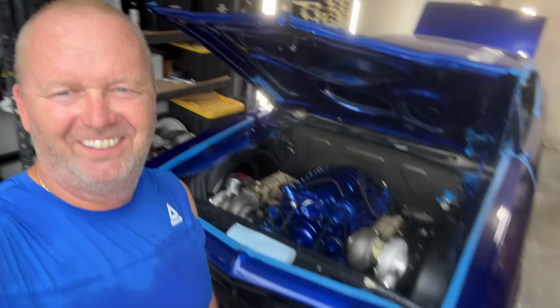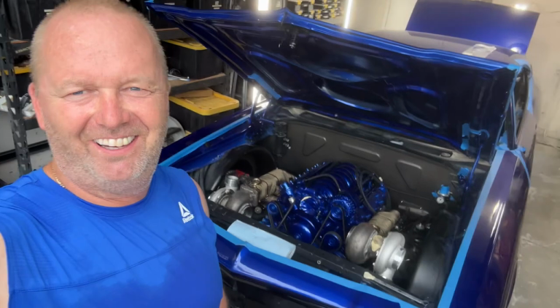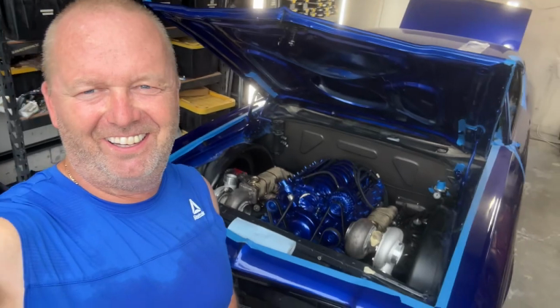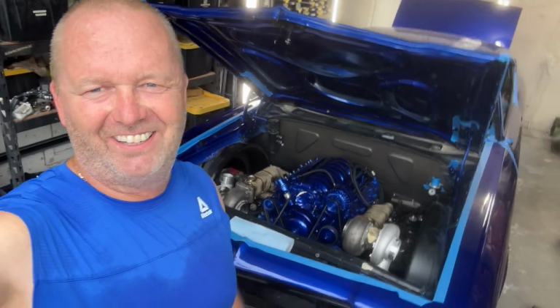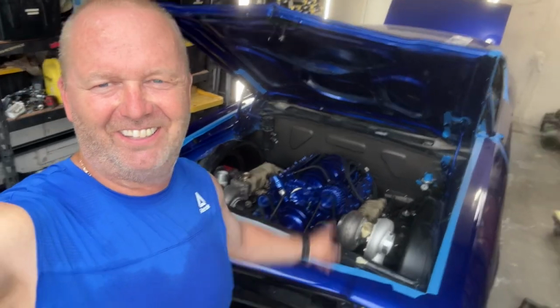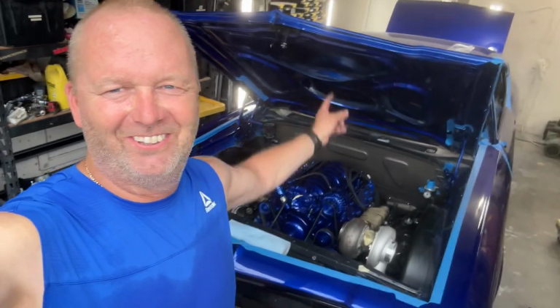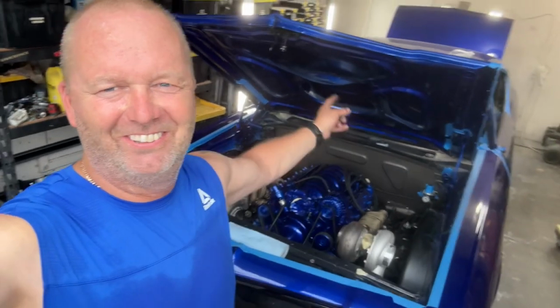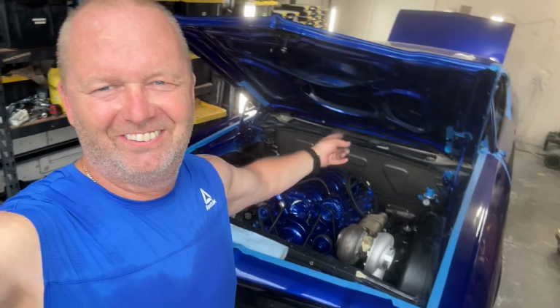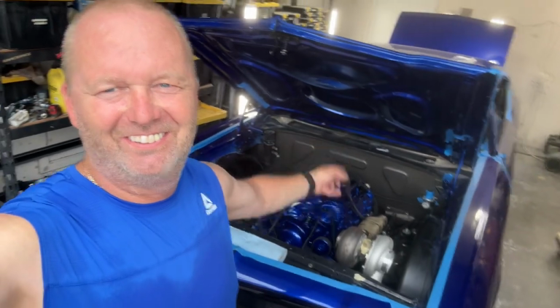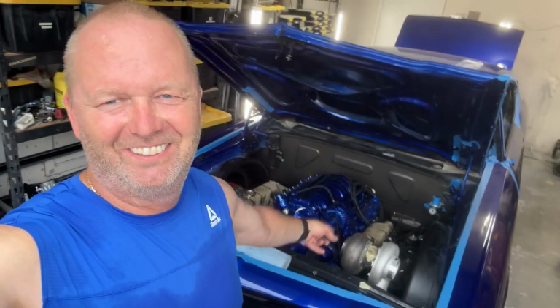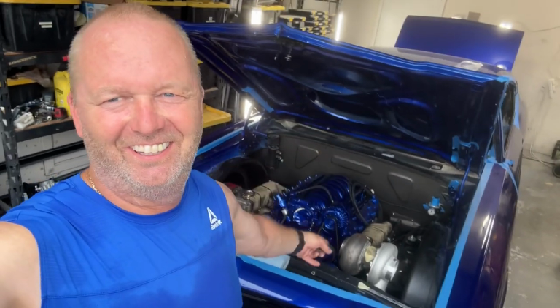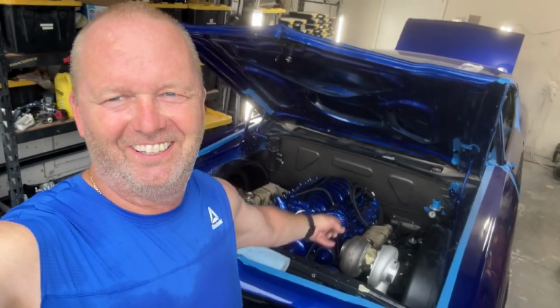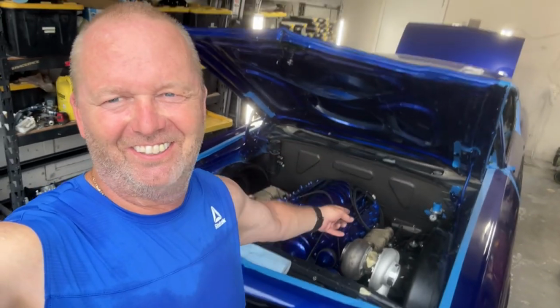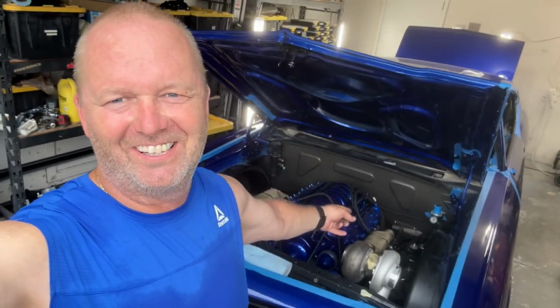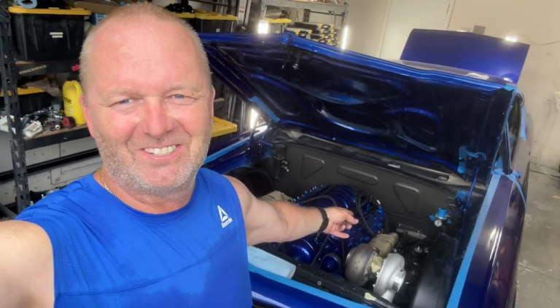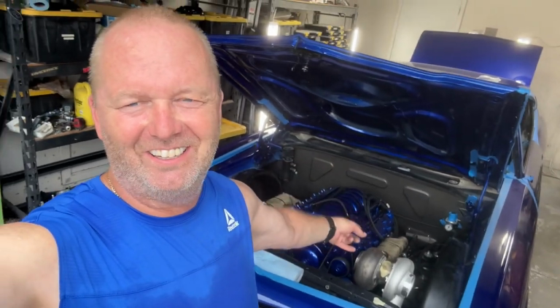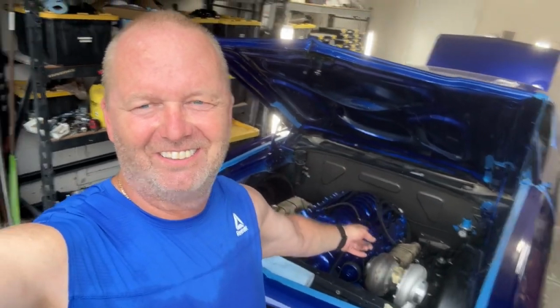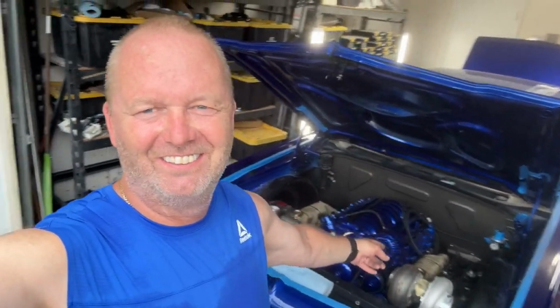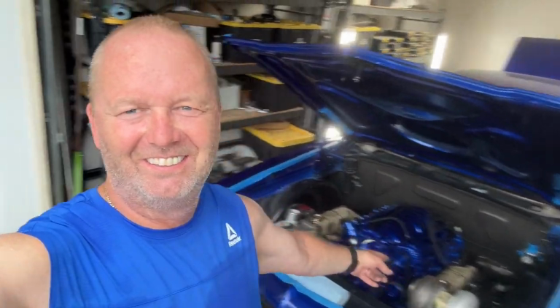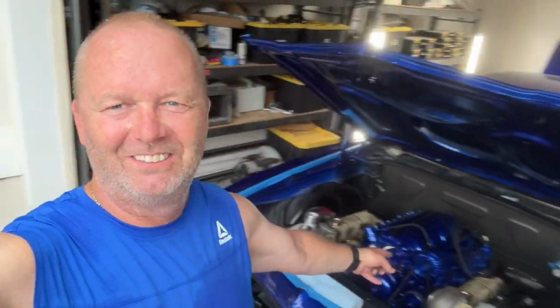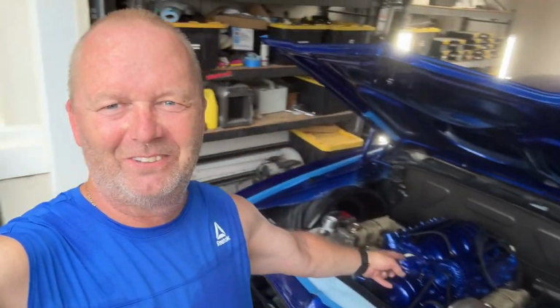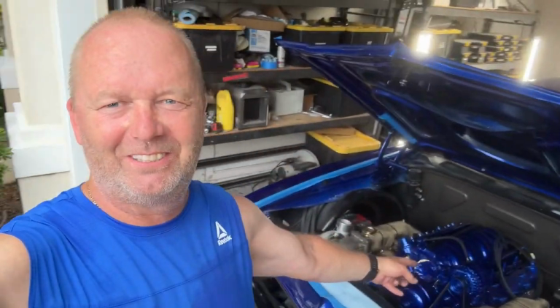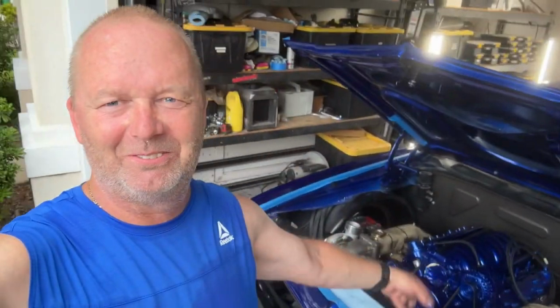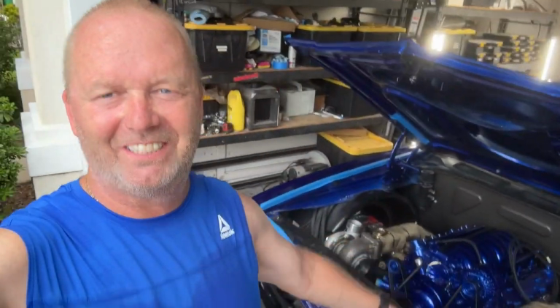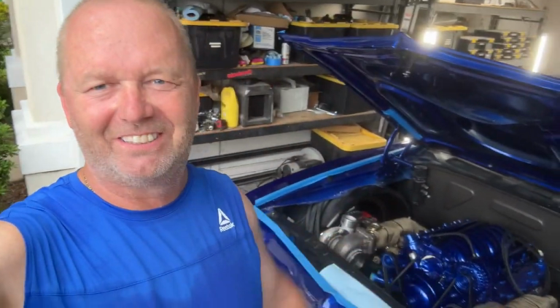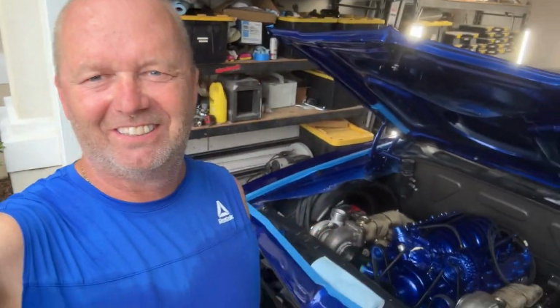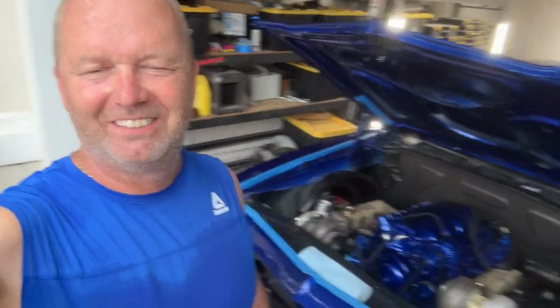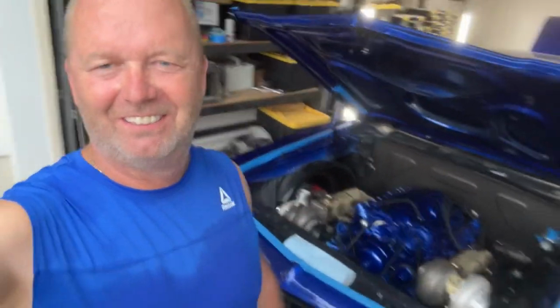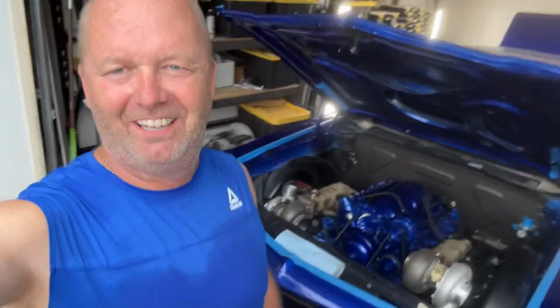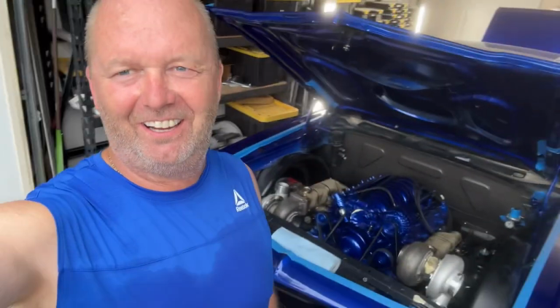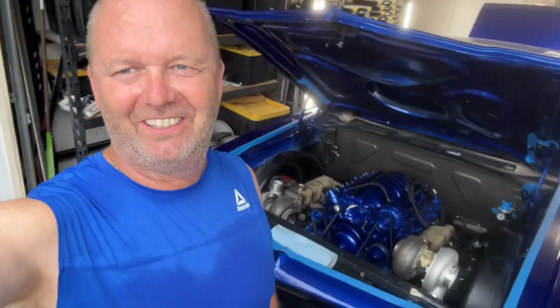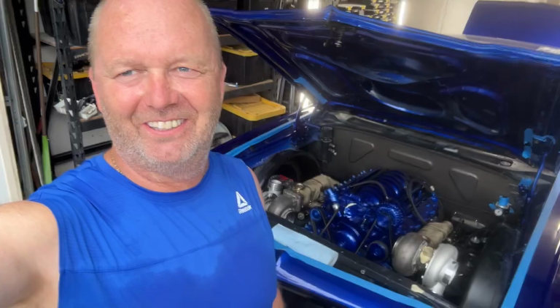Hey, there you go. There it is, right? Twin turbskies. How'd I do it?